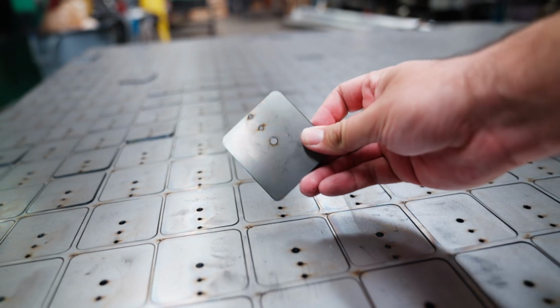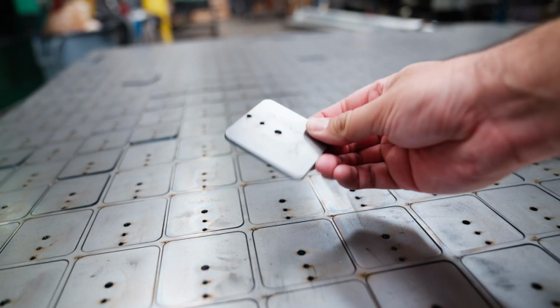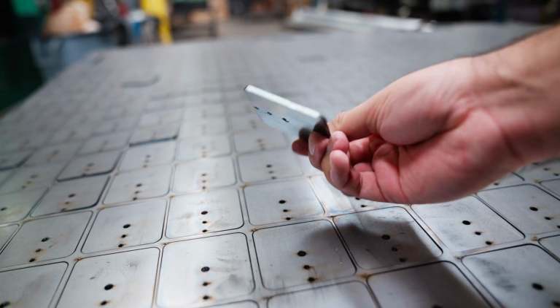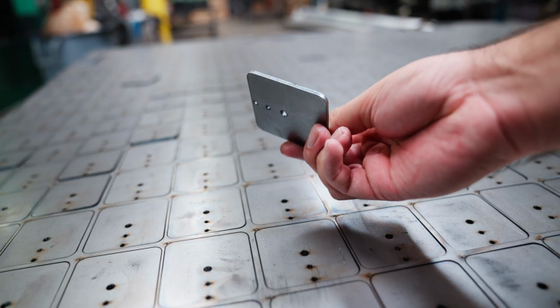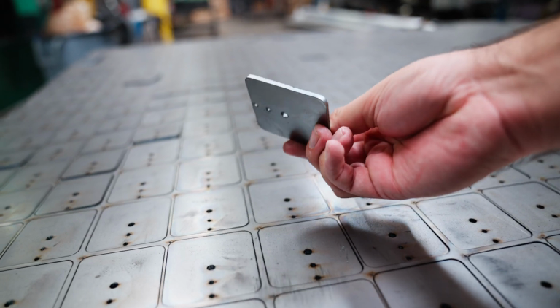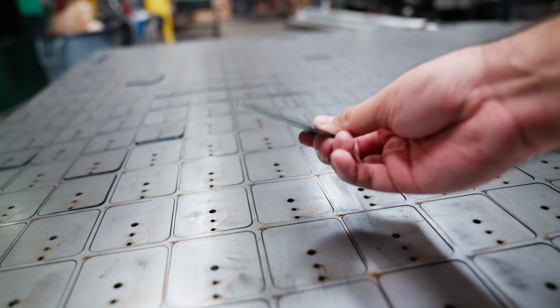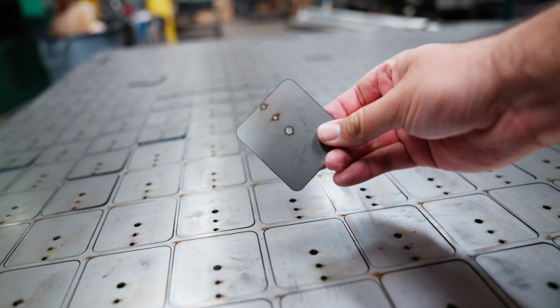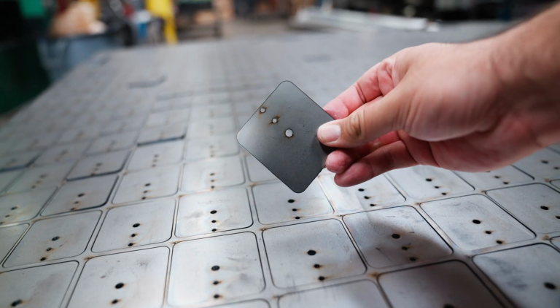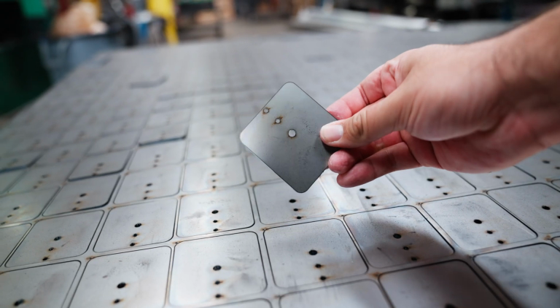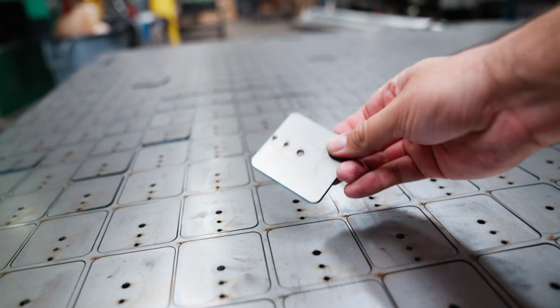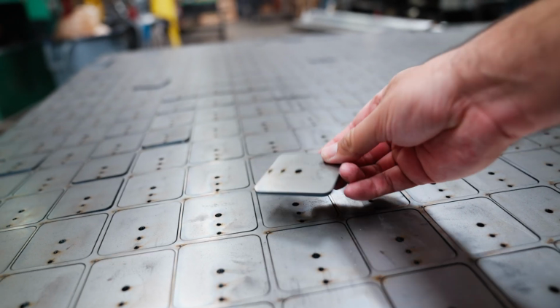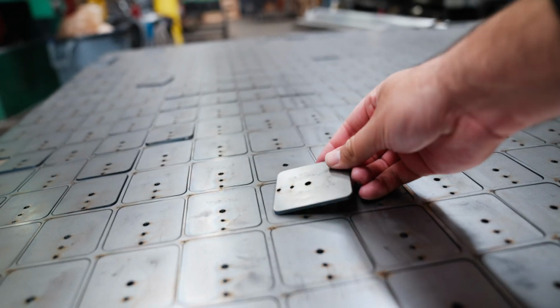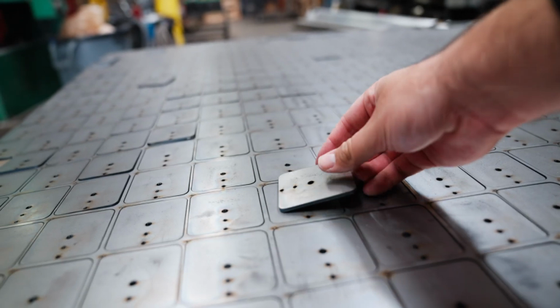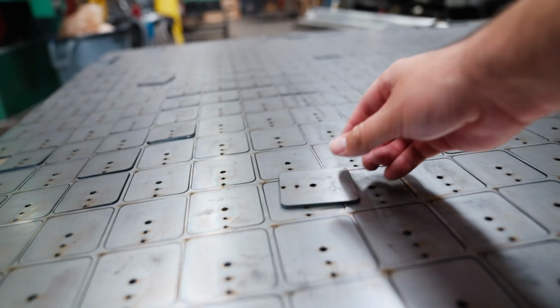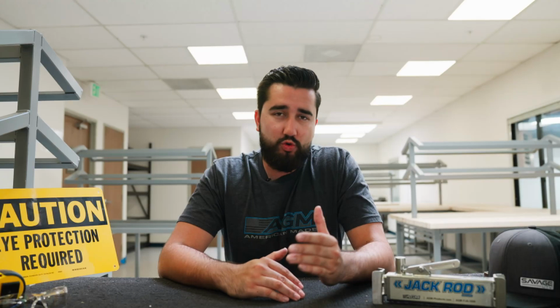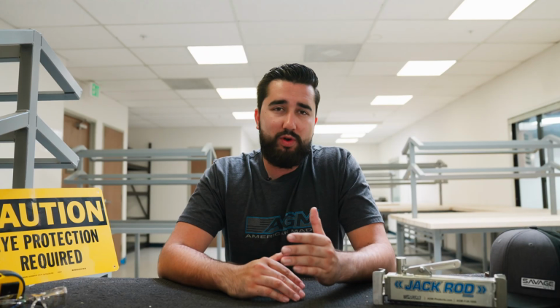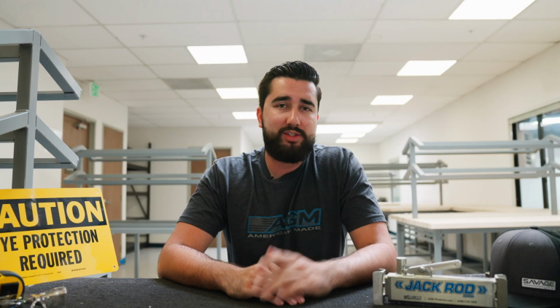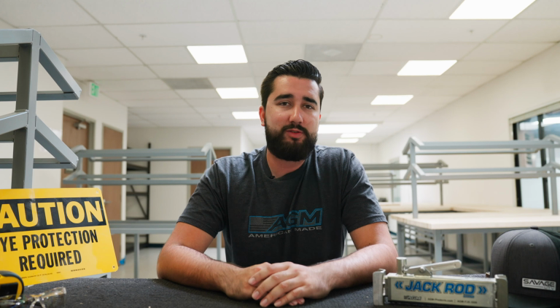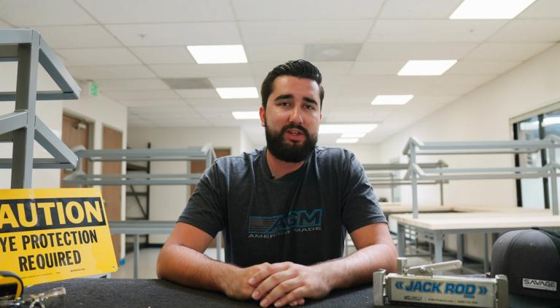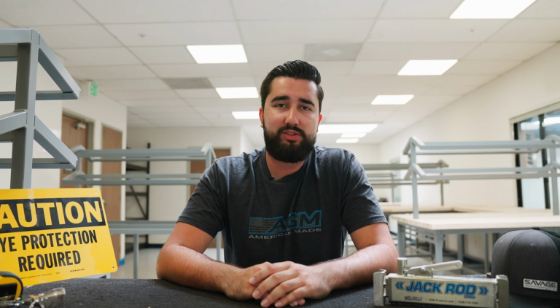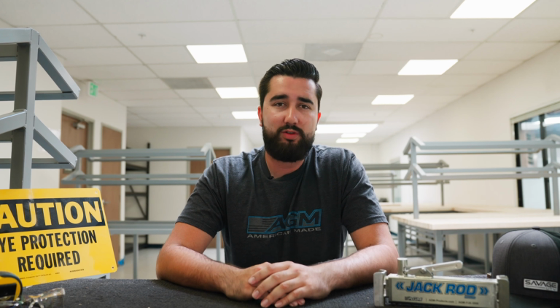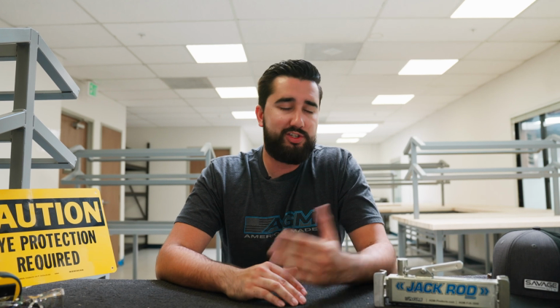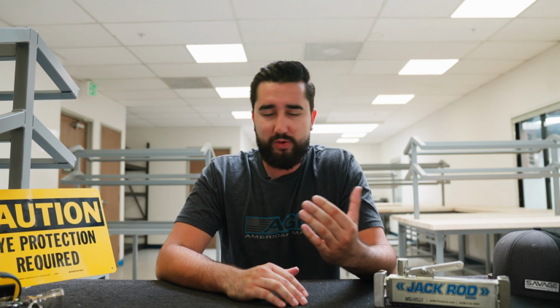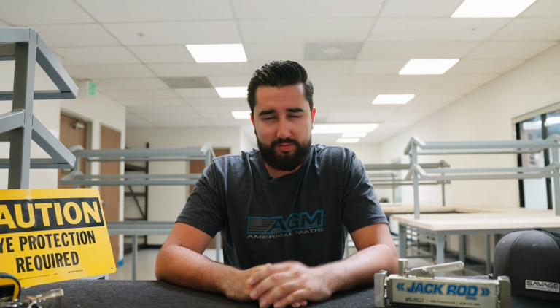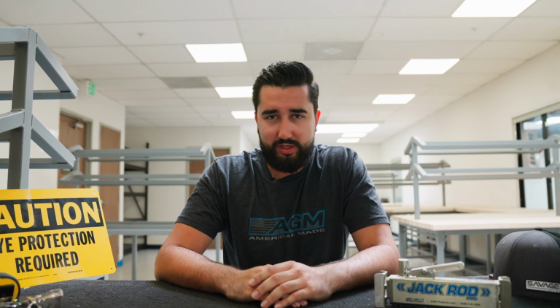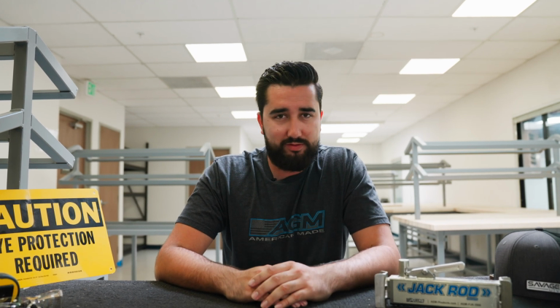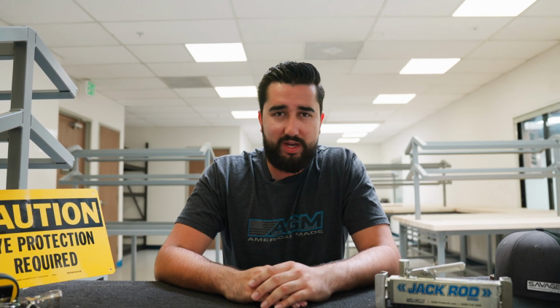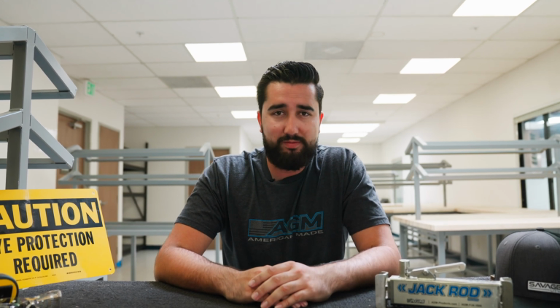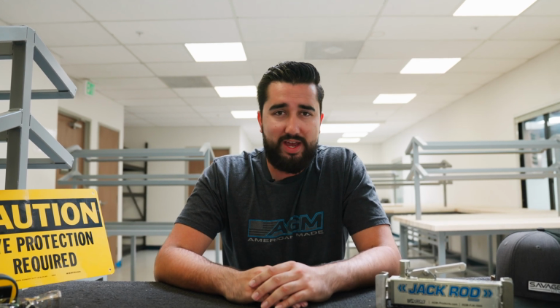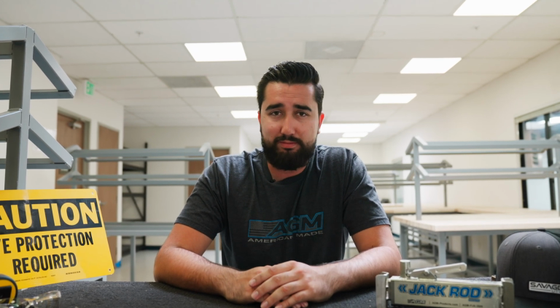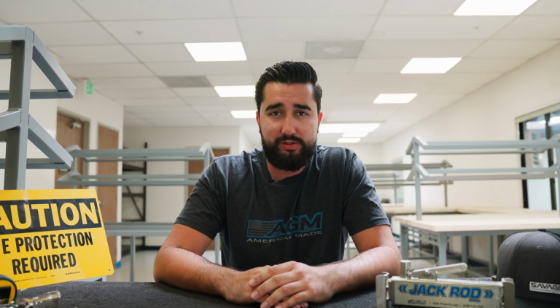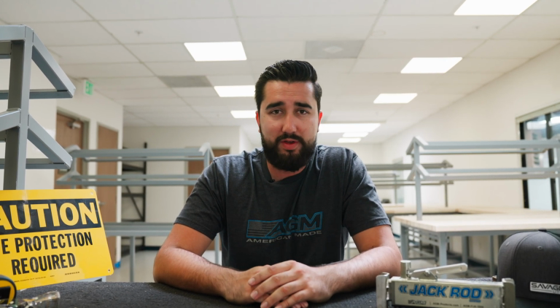Once everything's cut, it's time to weld. Welding is such a cool process to me. So let's just watch some clips of James and Matt burning some metal.